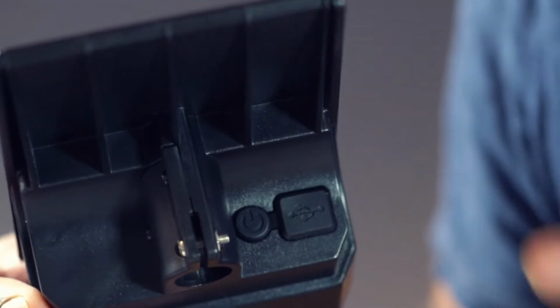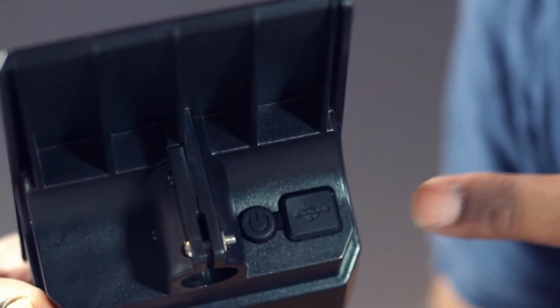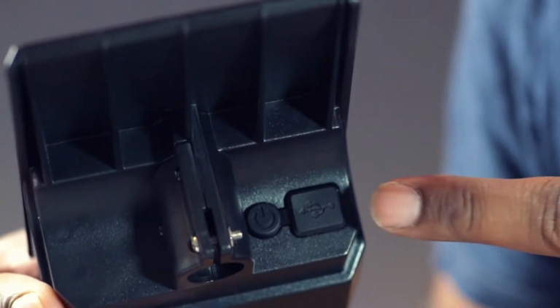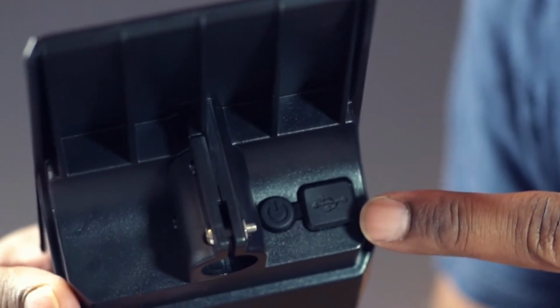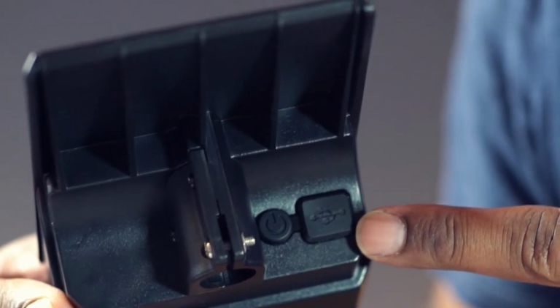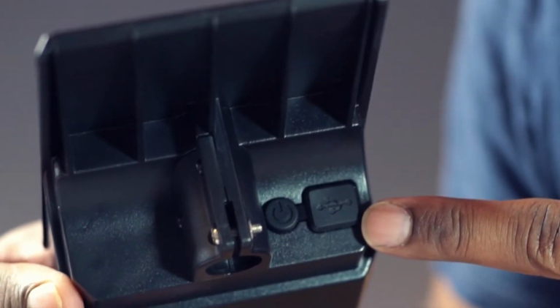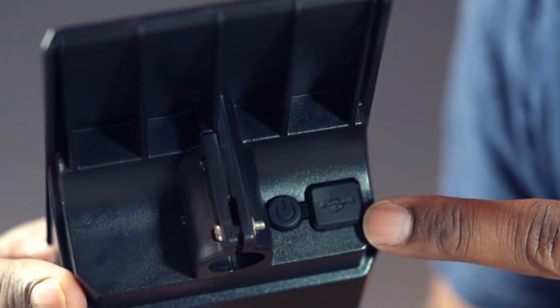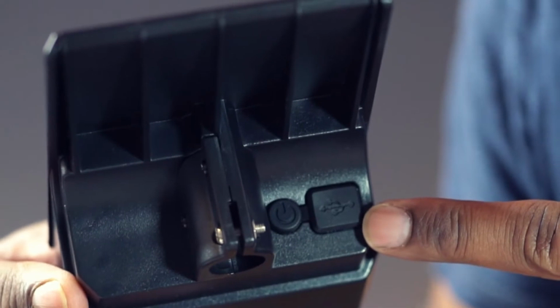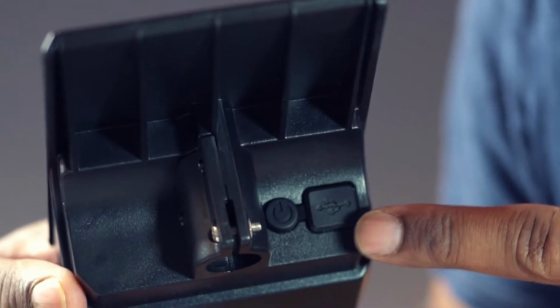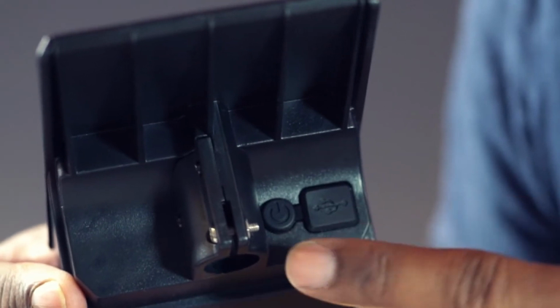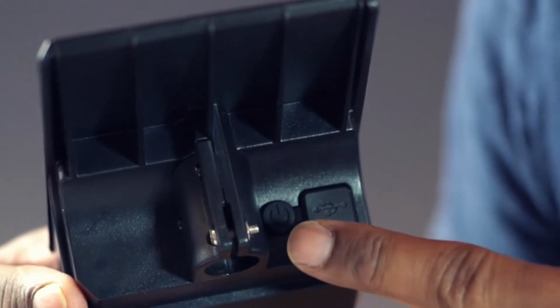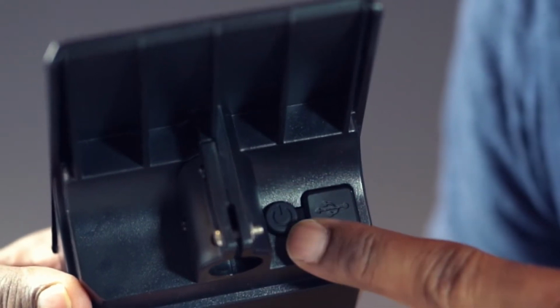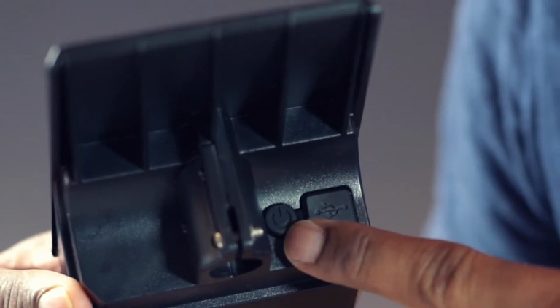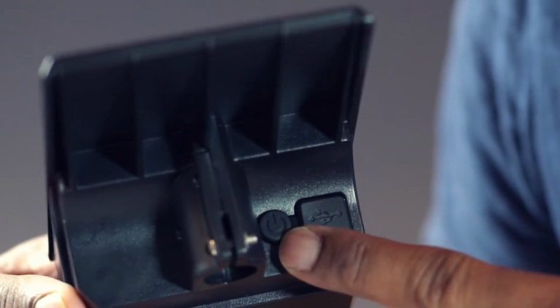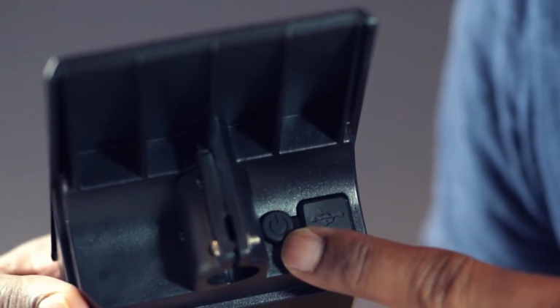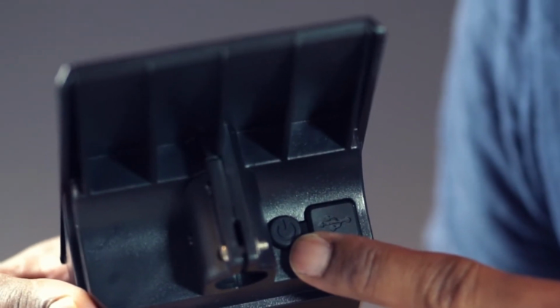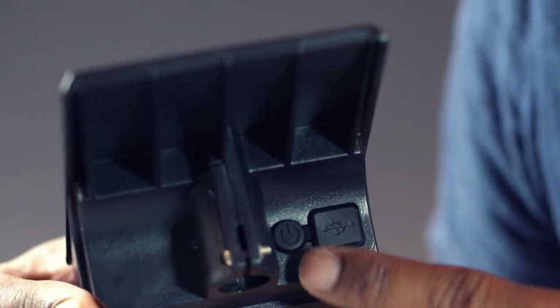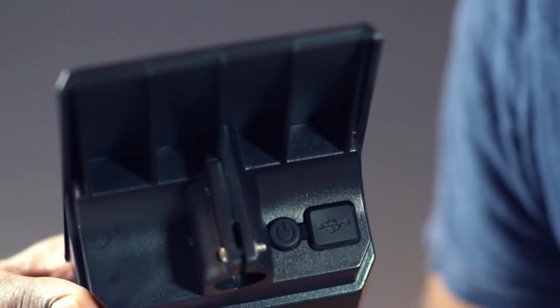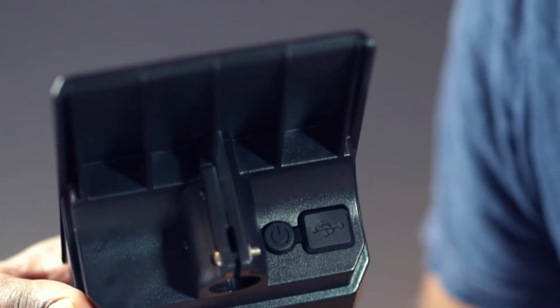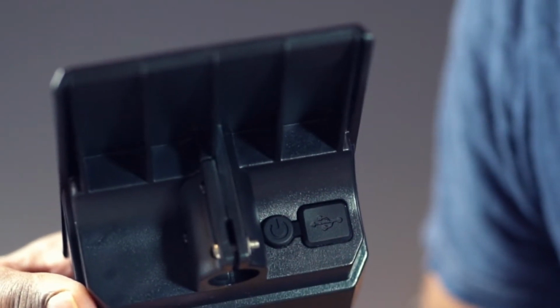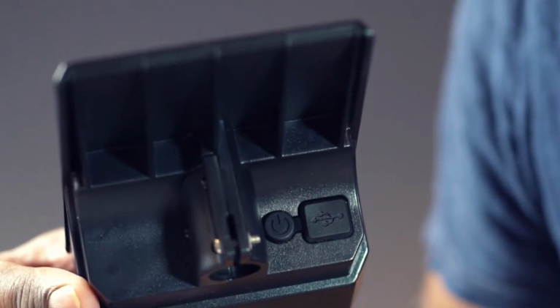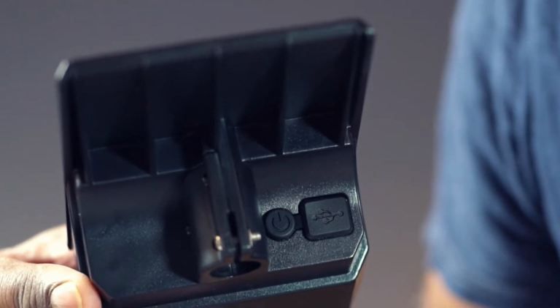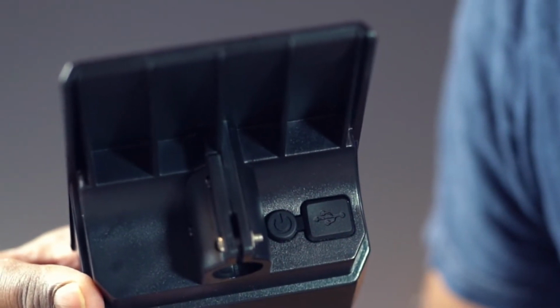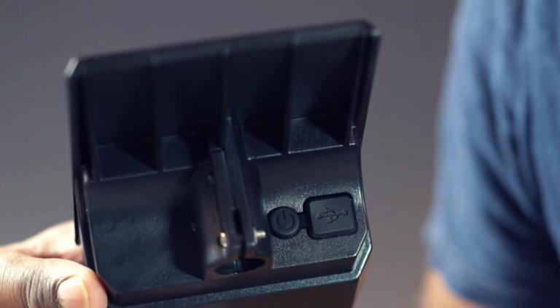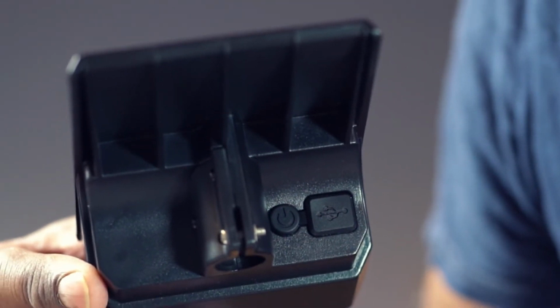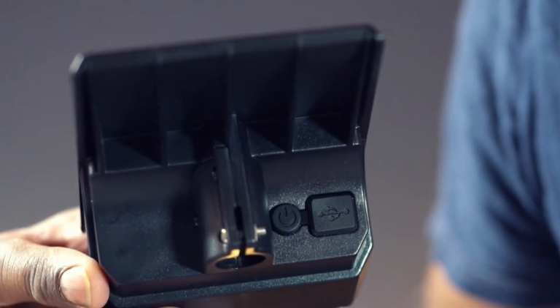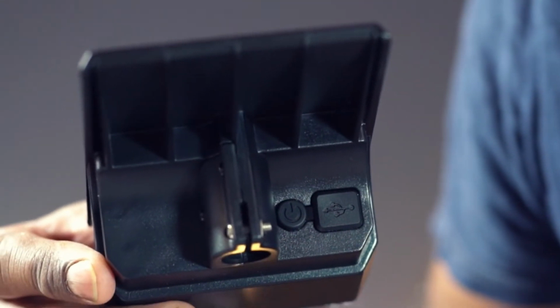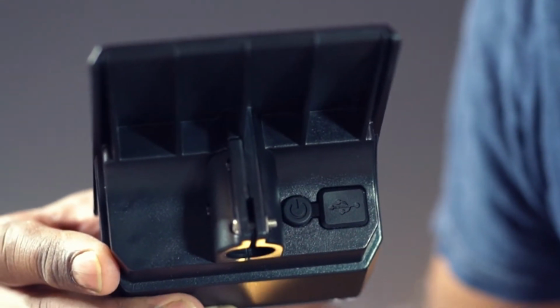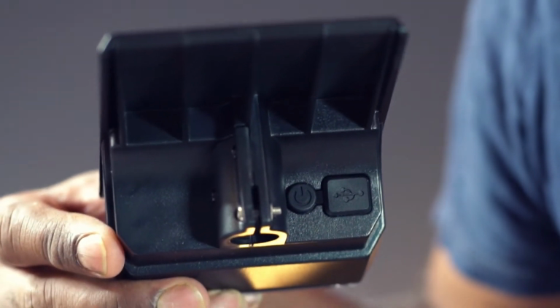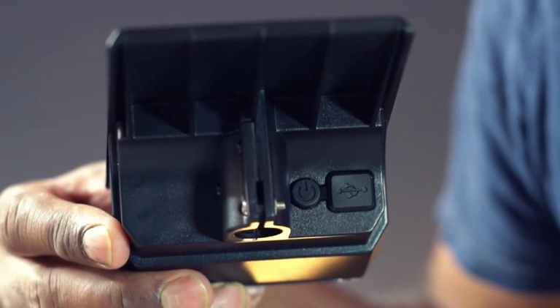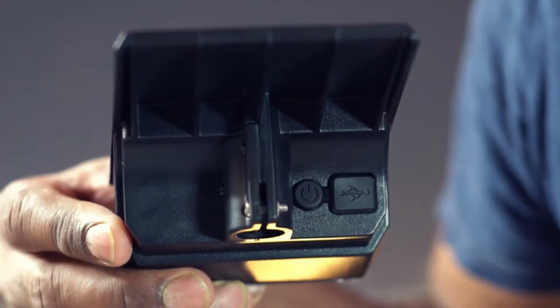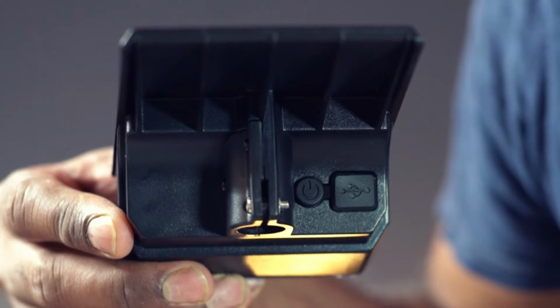This is the USB port. Use this button to turn this on and switch between different light modes.